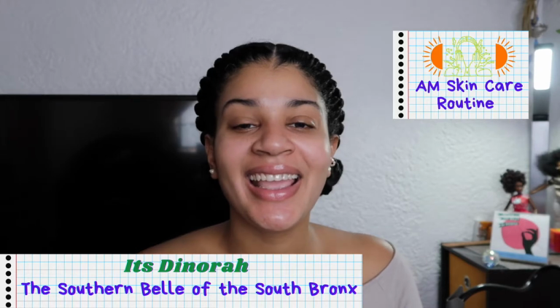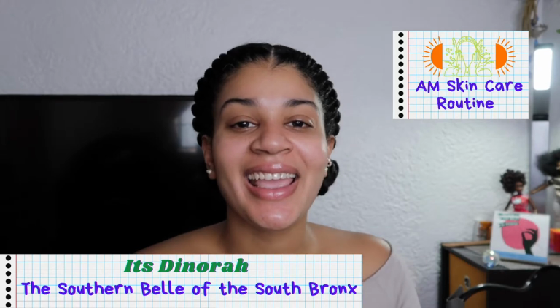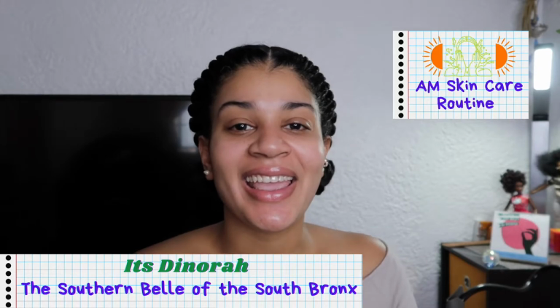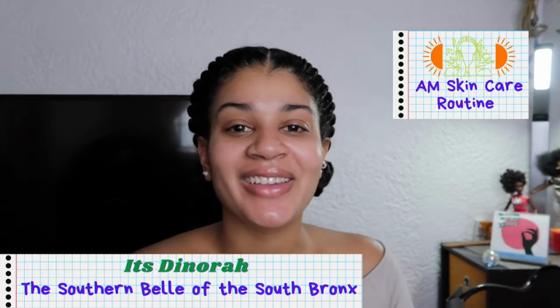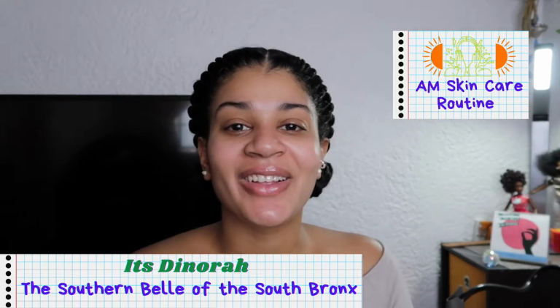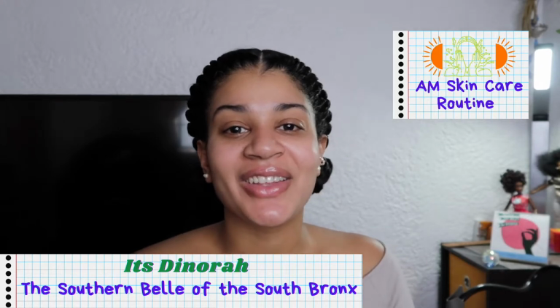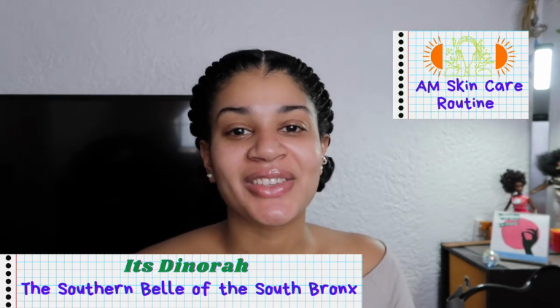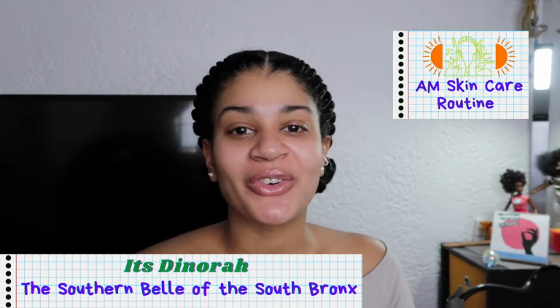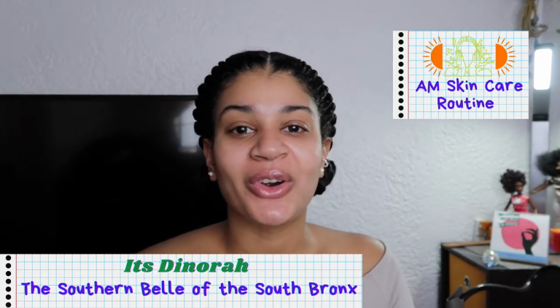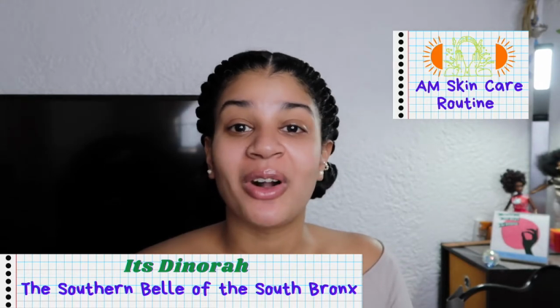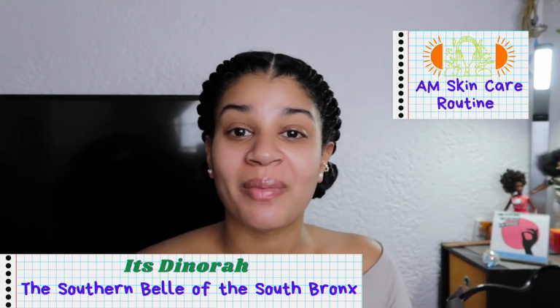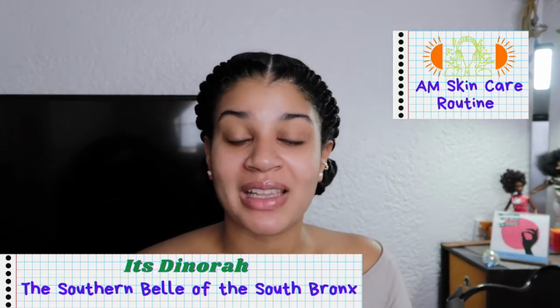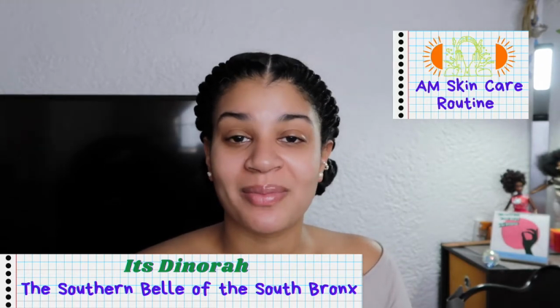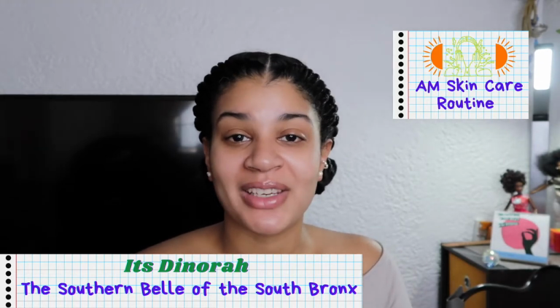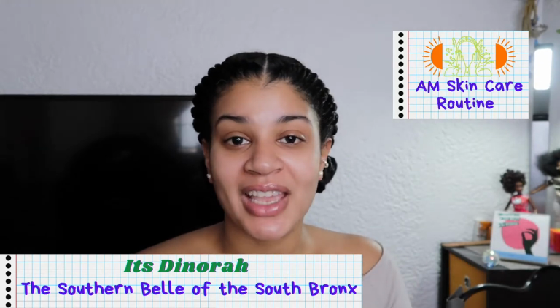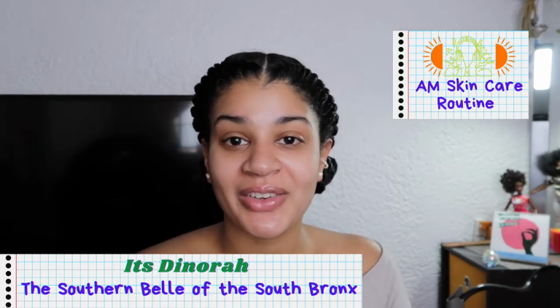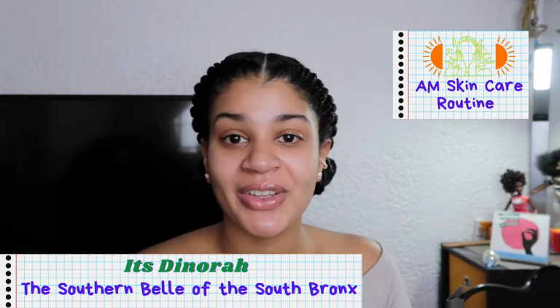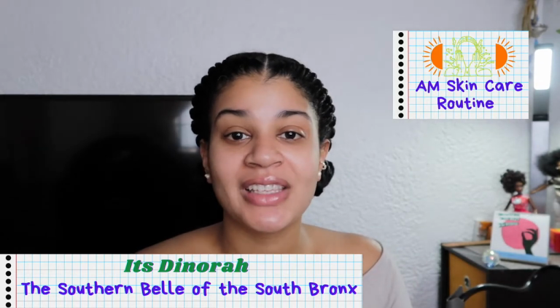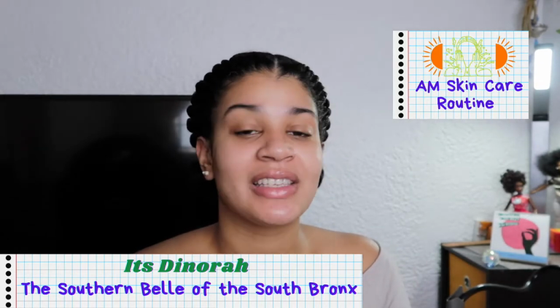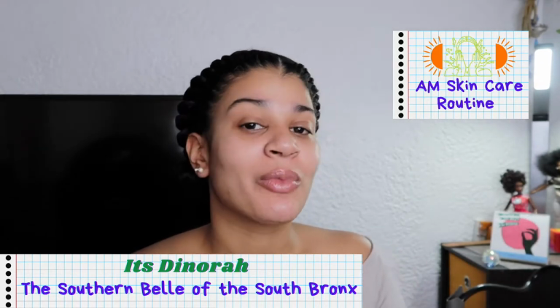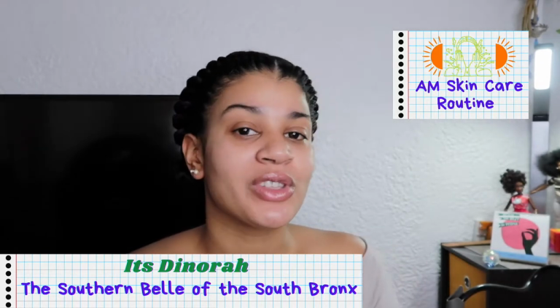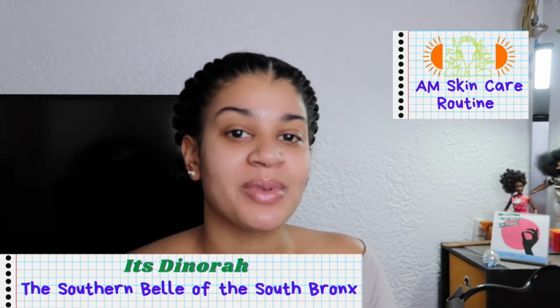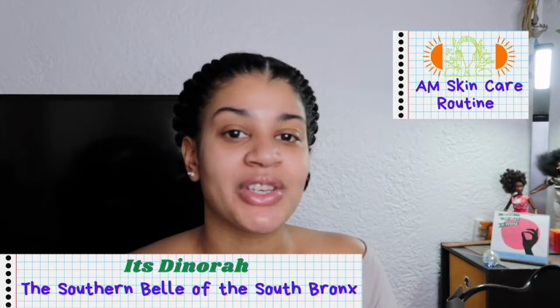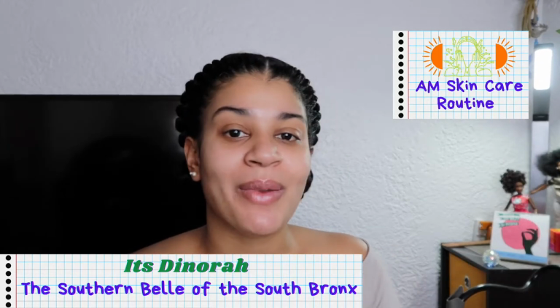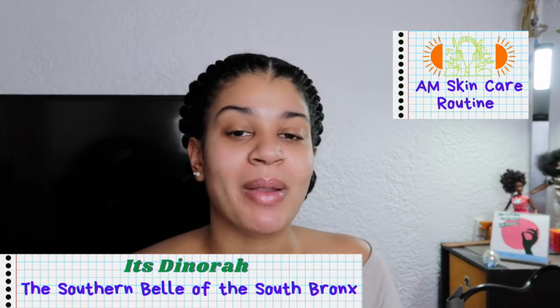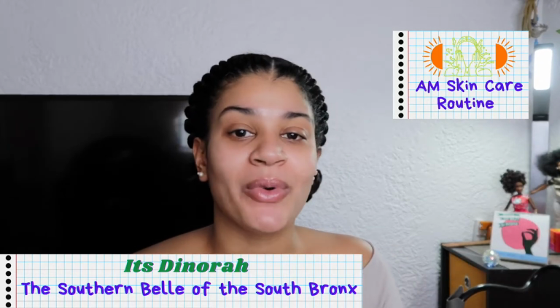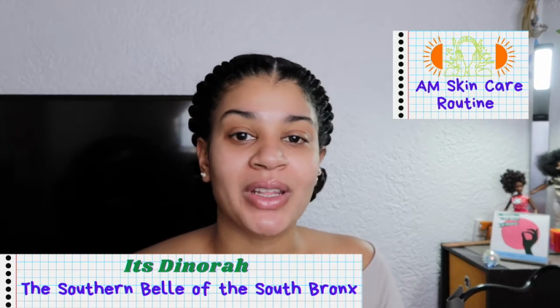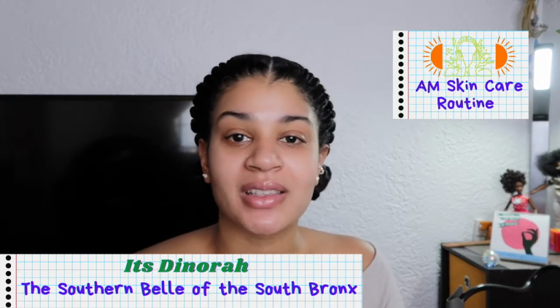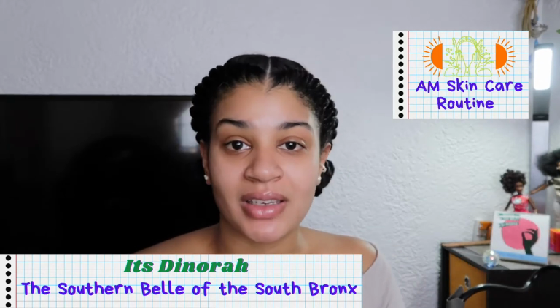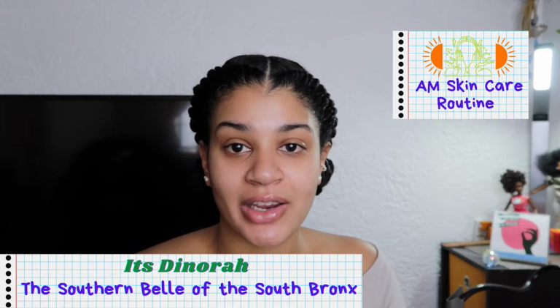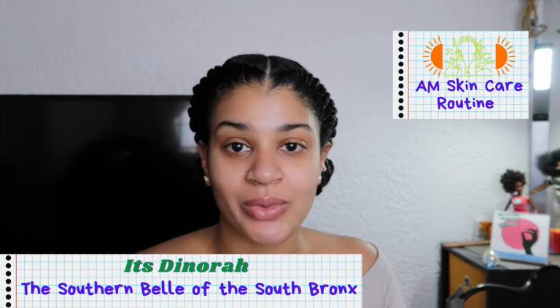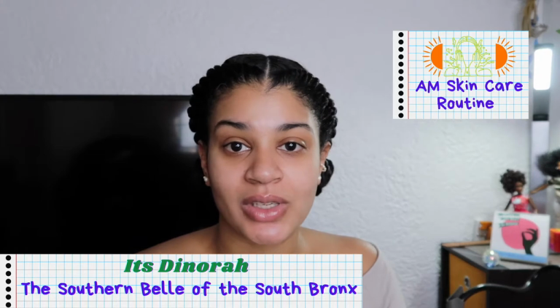Hey y'all, it's Denora. Welcome back to my channel. Today I'm going to be sharing my morning skincare routine.